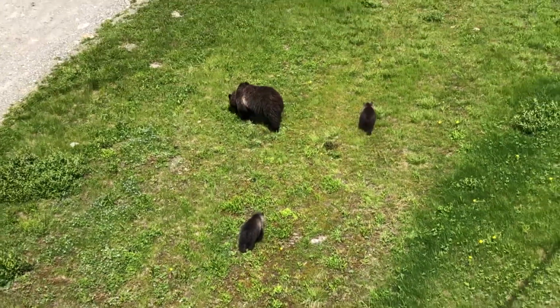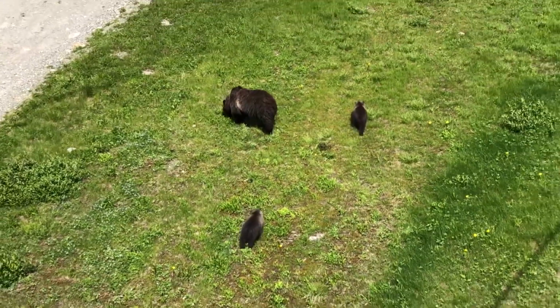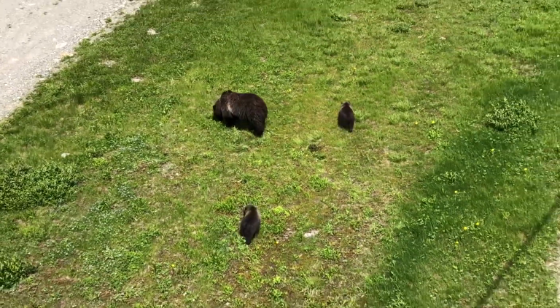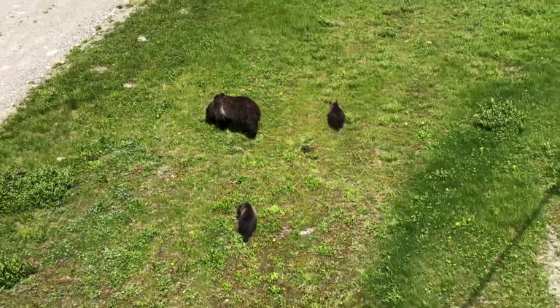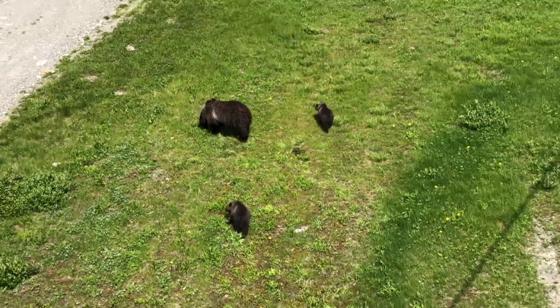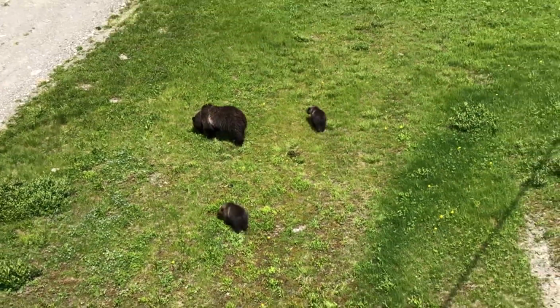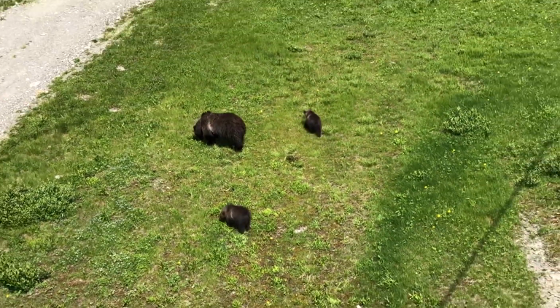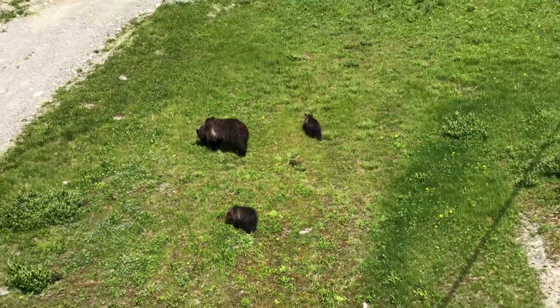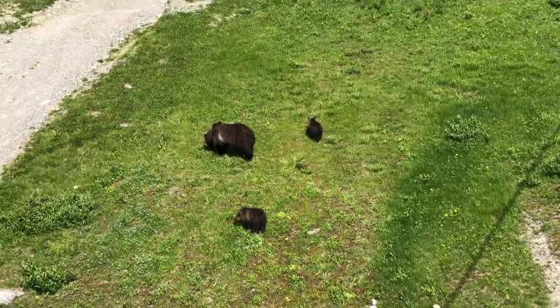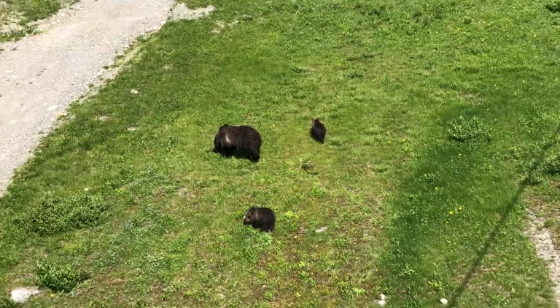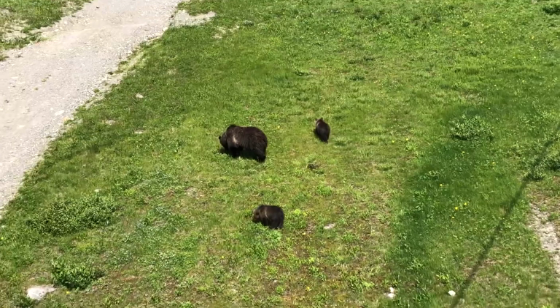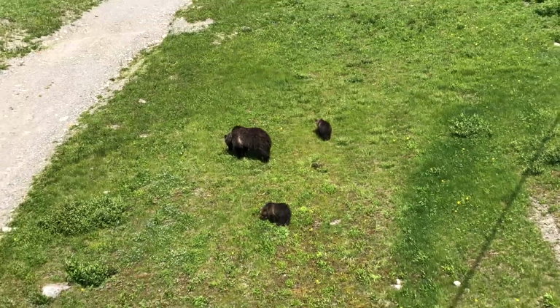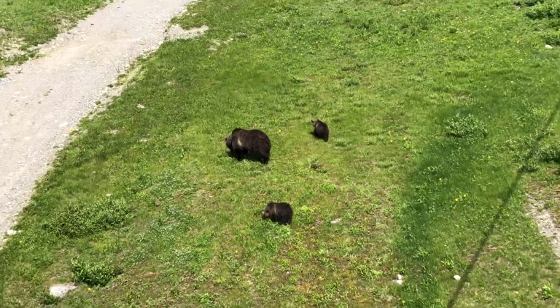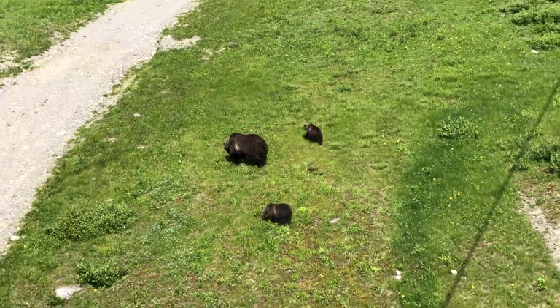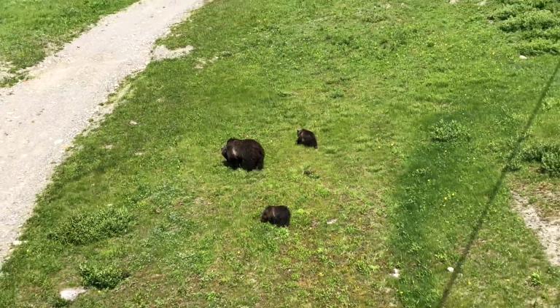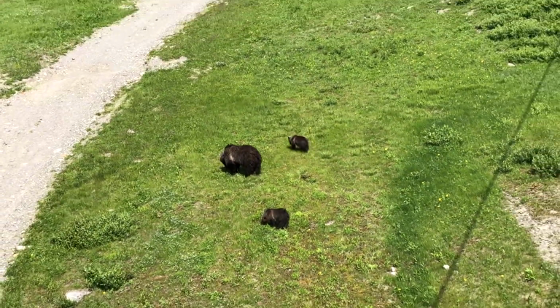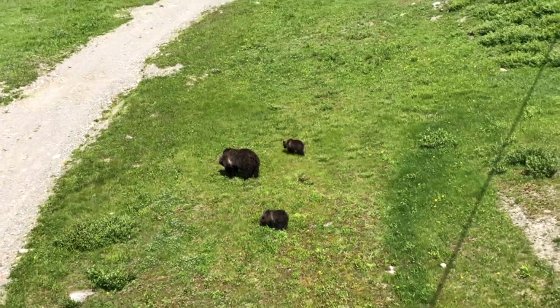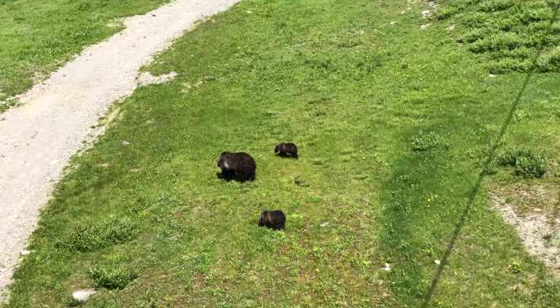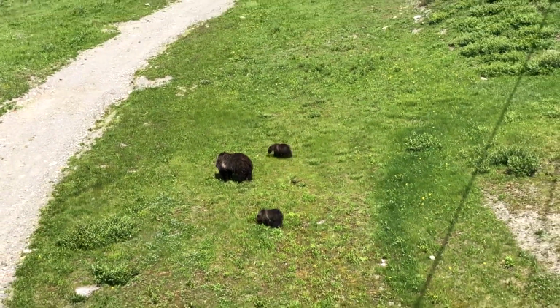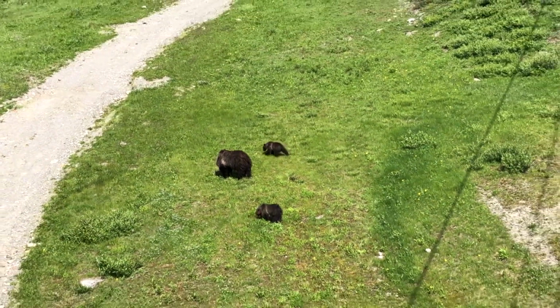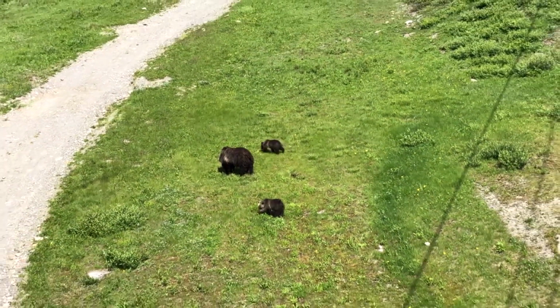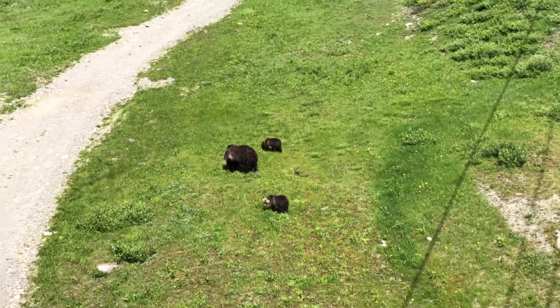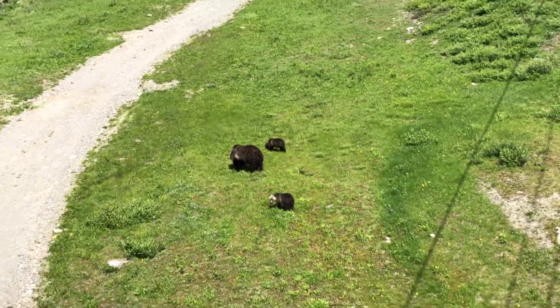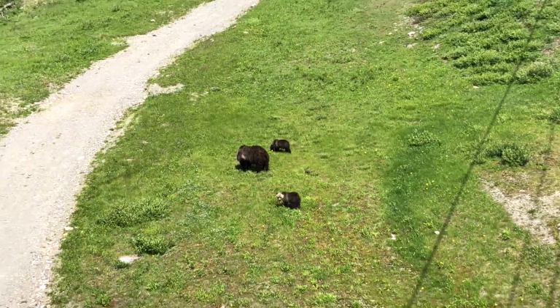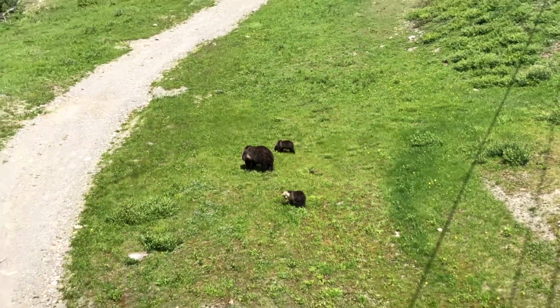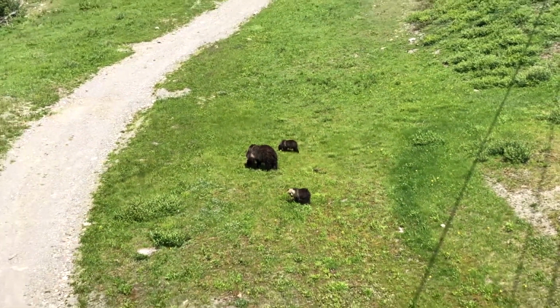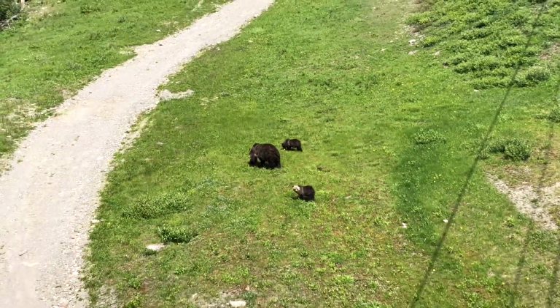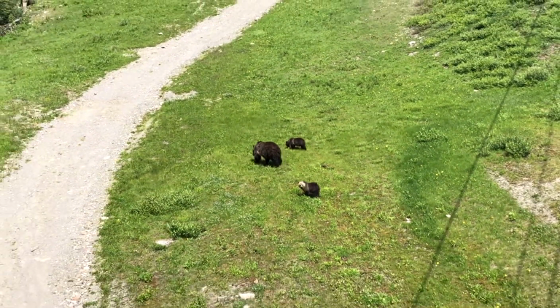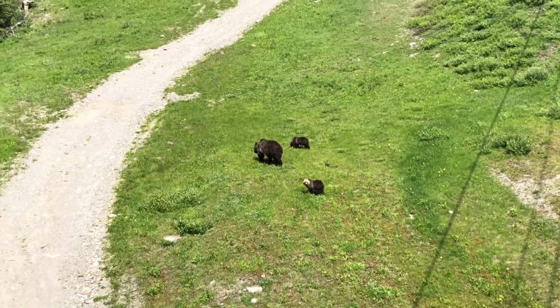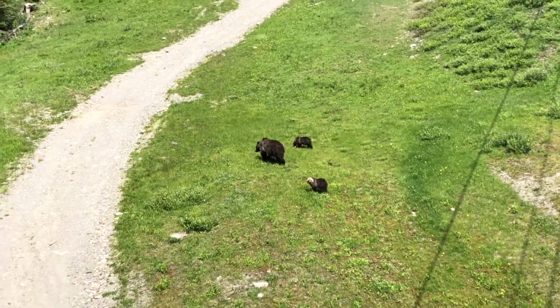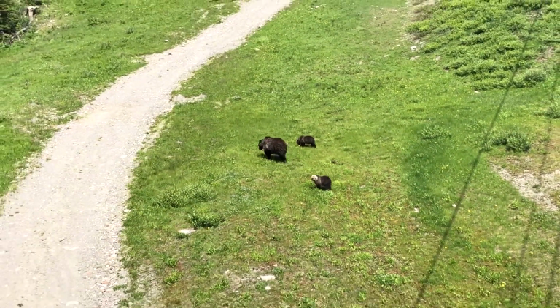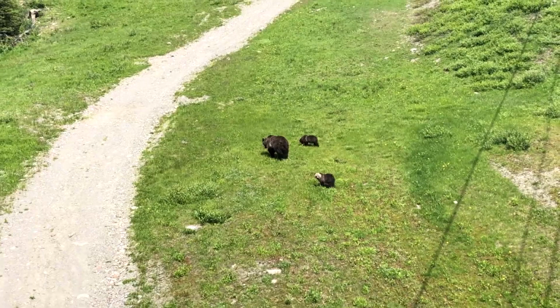Our summer gondola is a great way to see wildlife, especially grizzly bears. So make sure if you're taking a ride up or down to keep your eyes peeled.